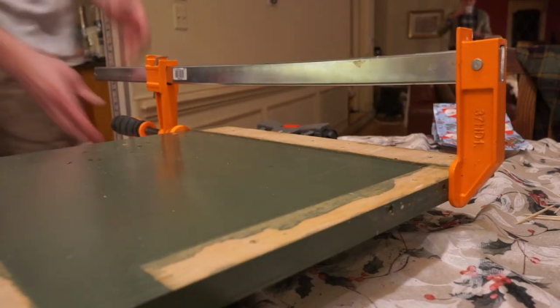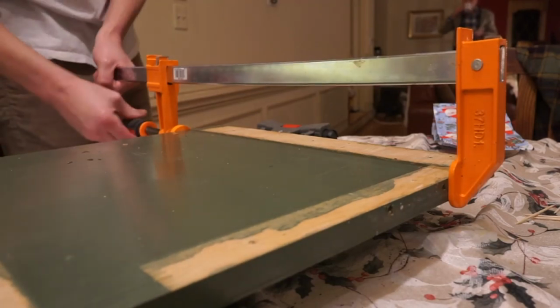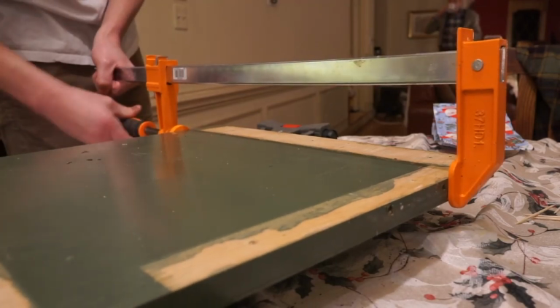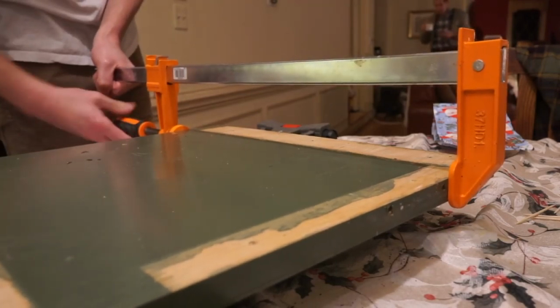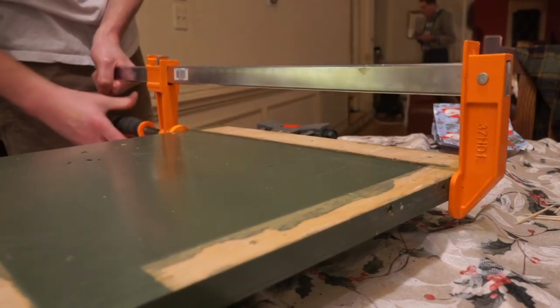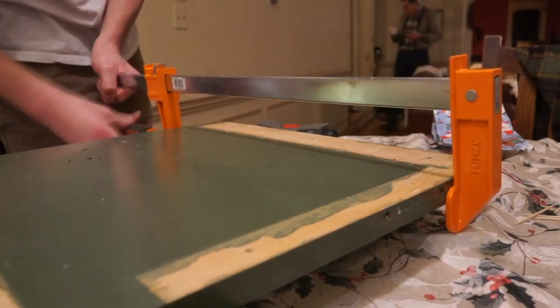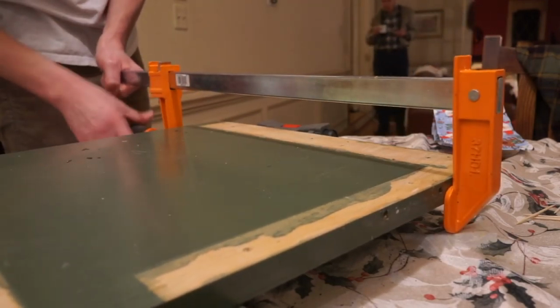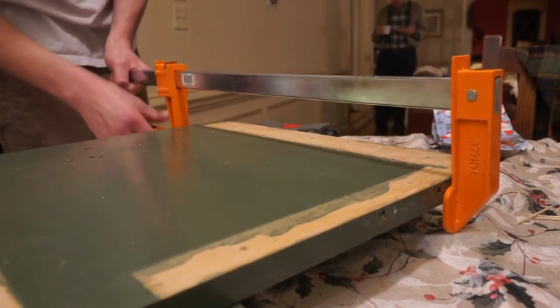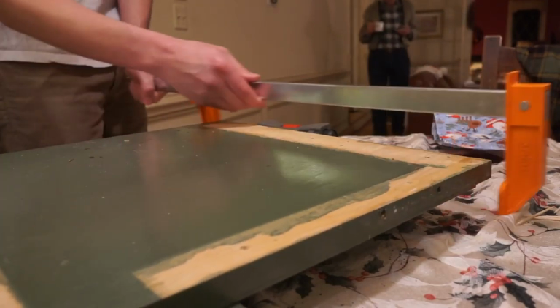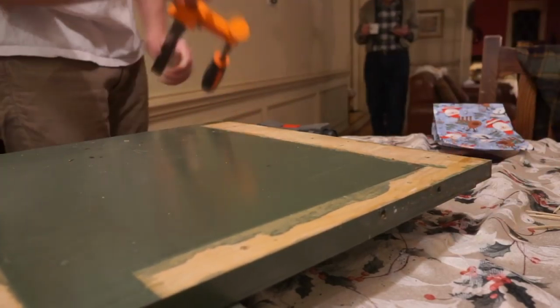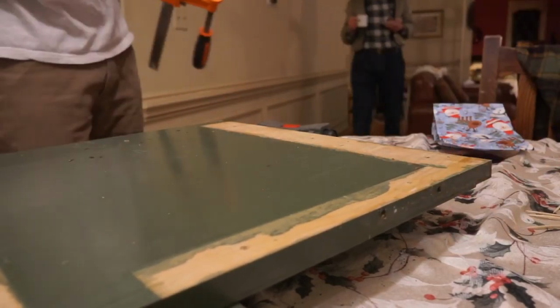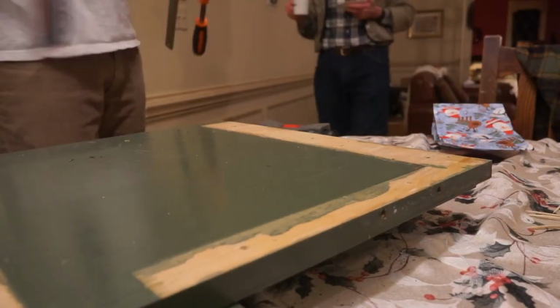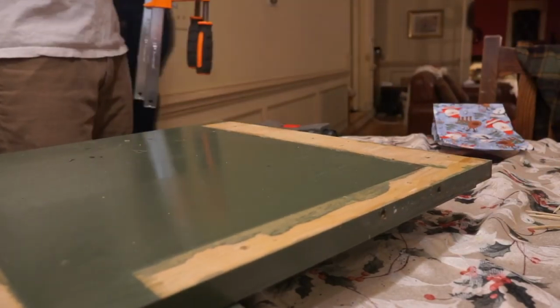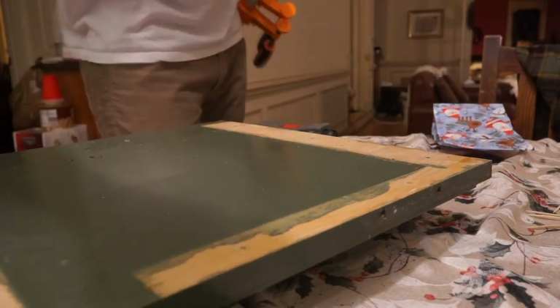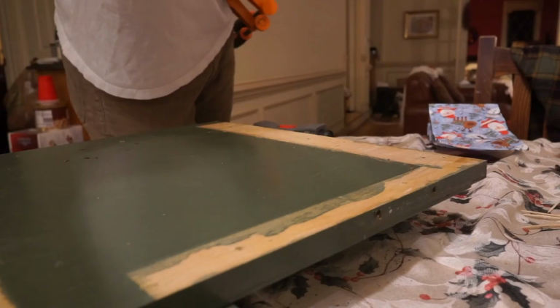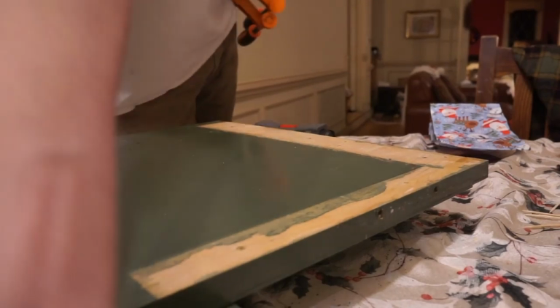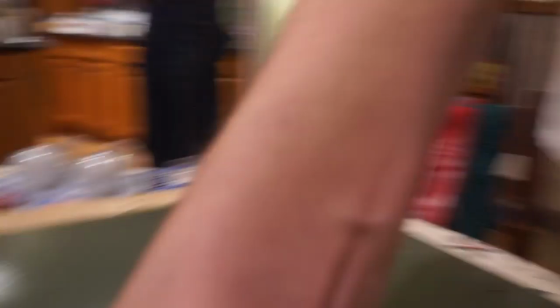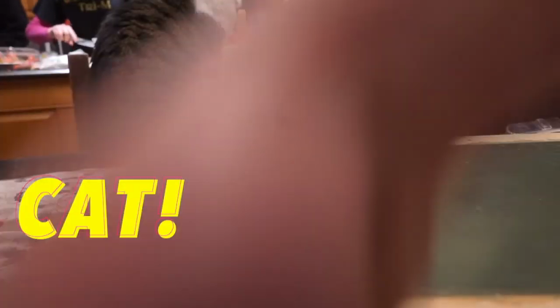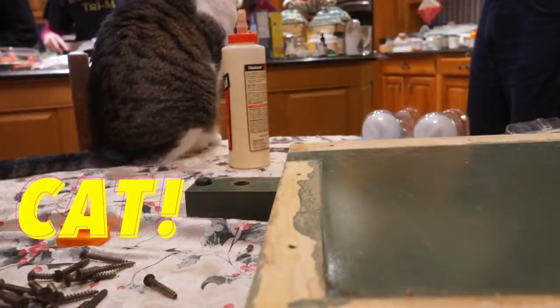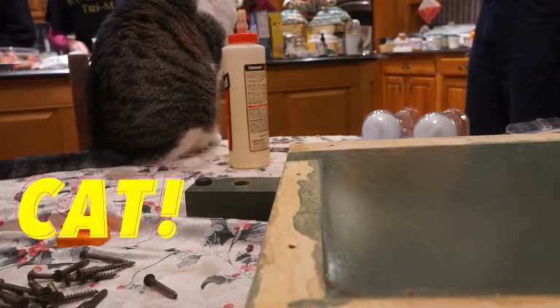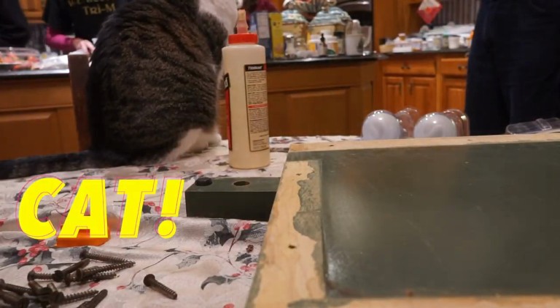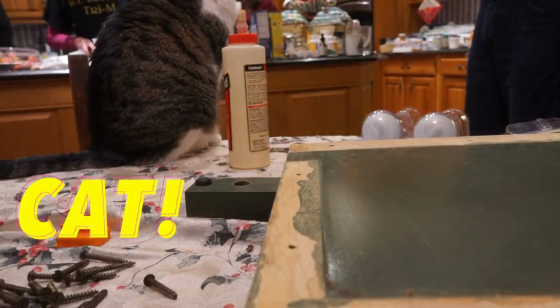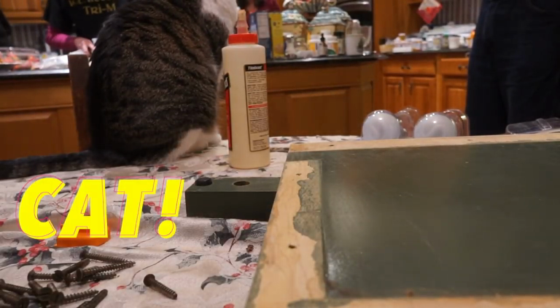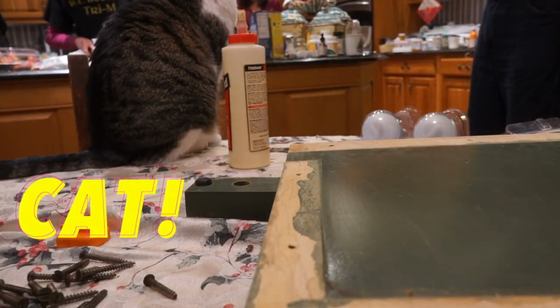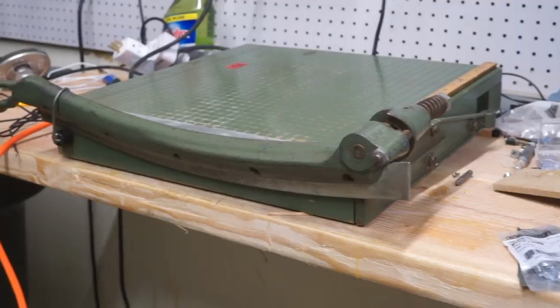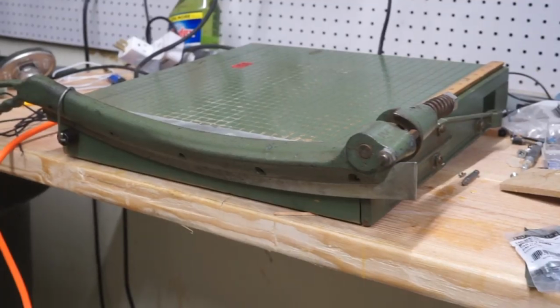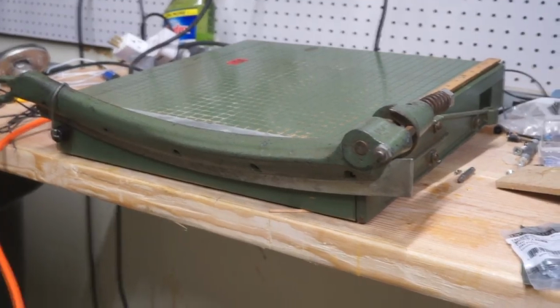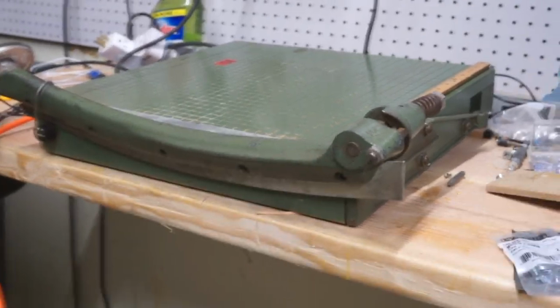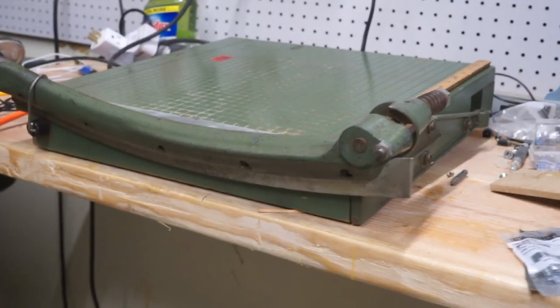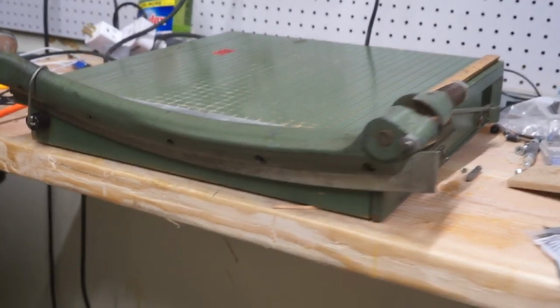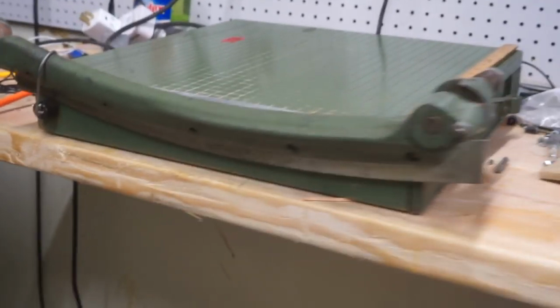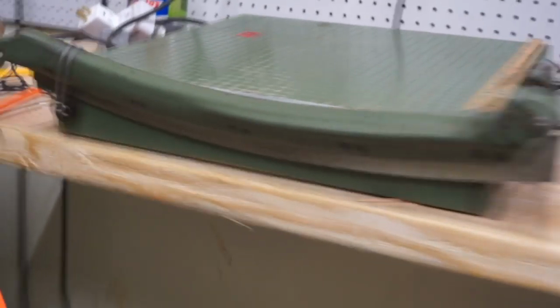After about an hour it was probably safe to take the clamps off, so now it's time to put it all back together.